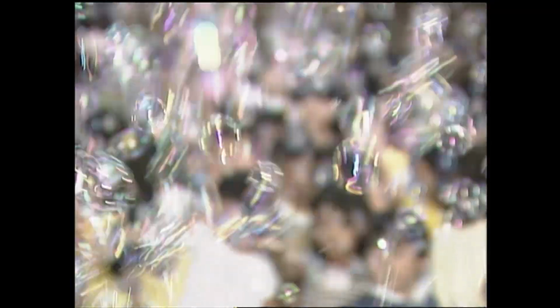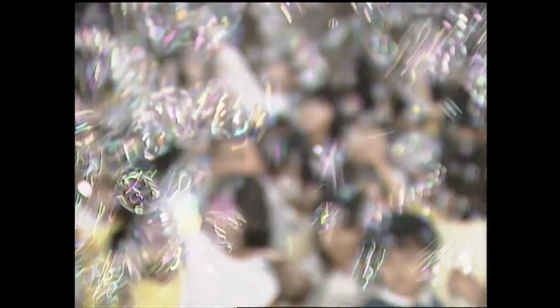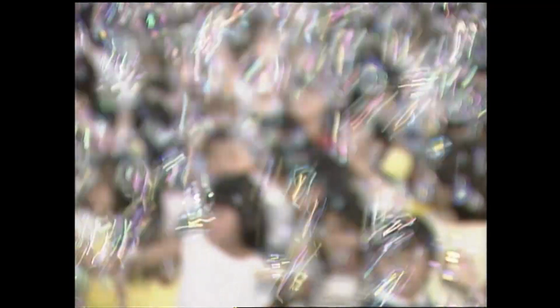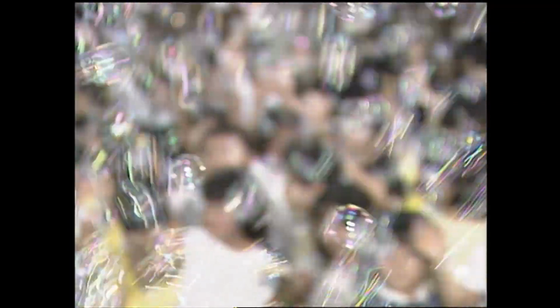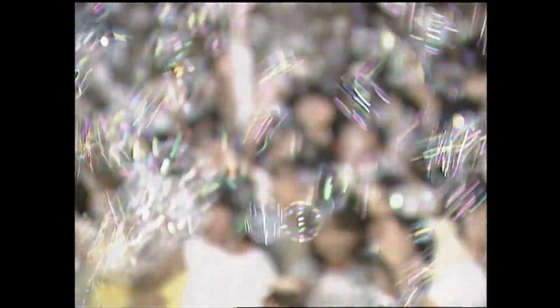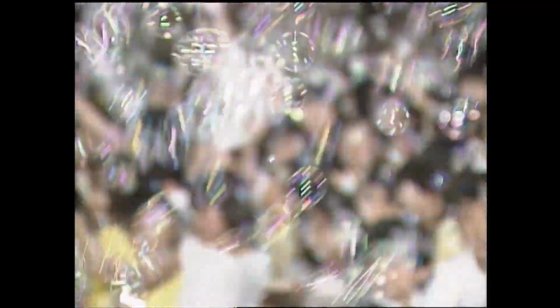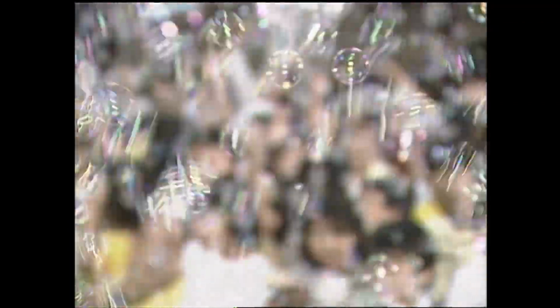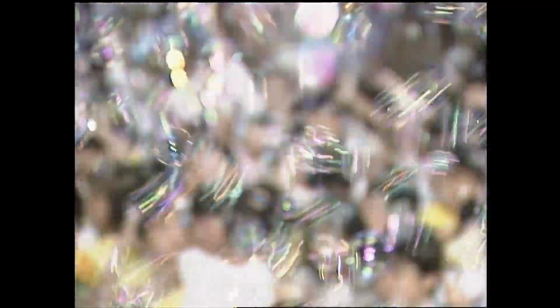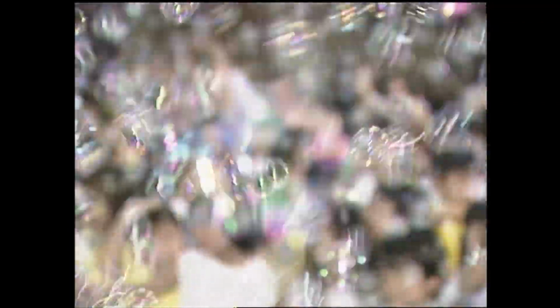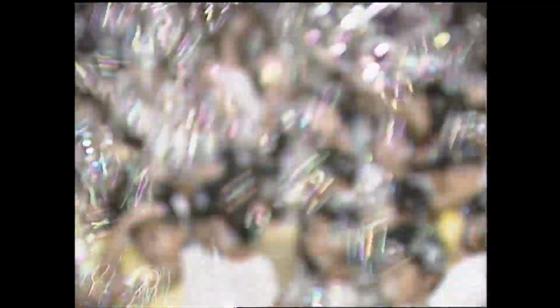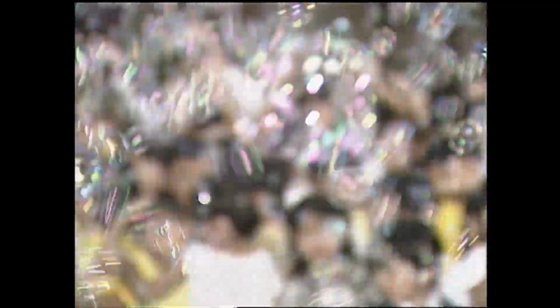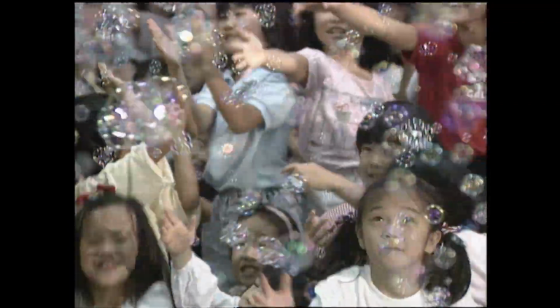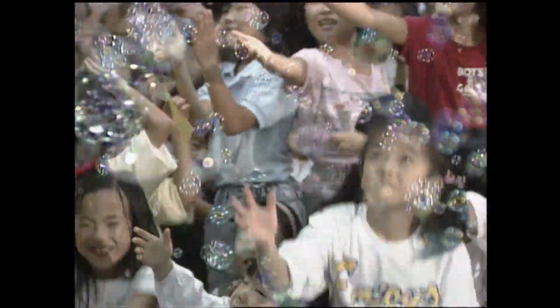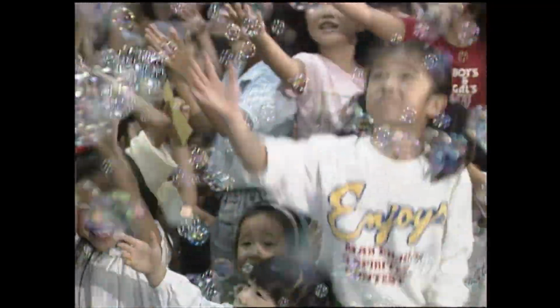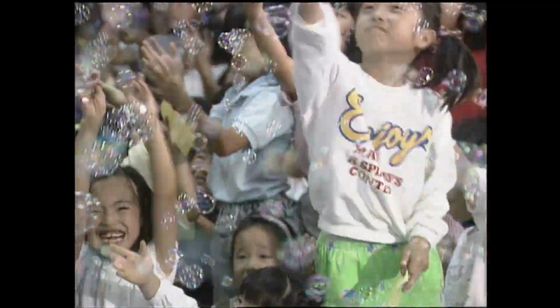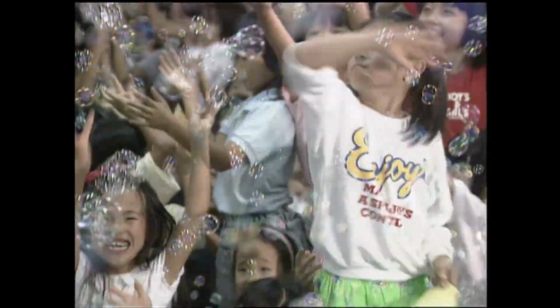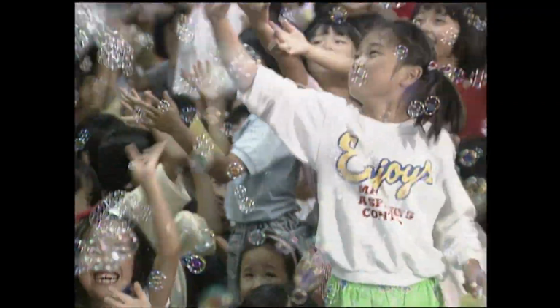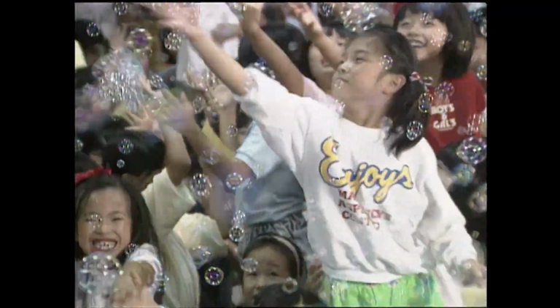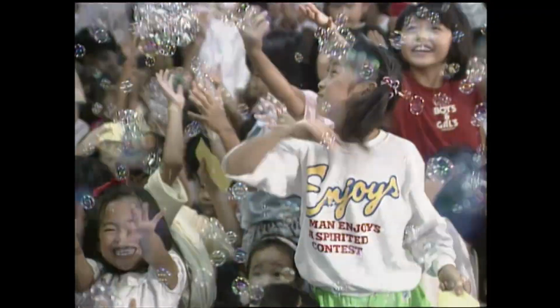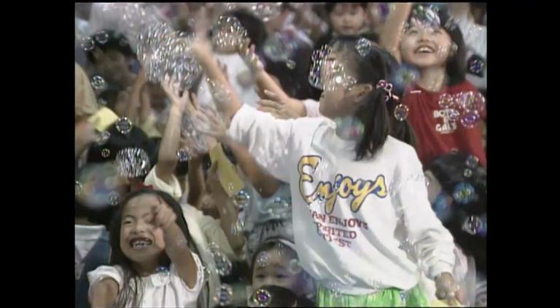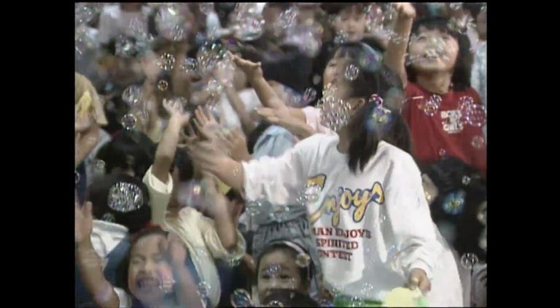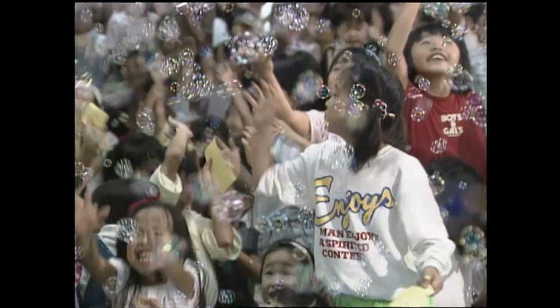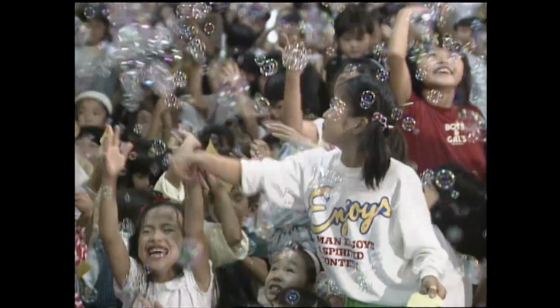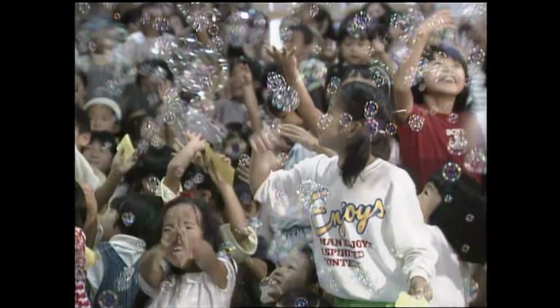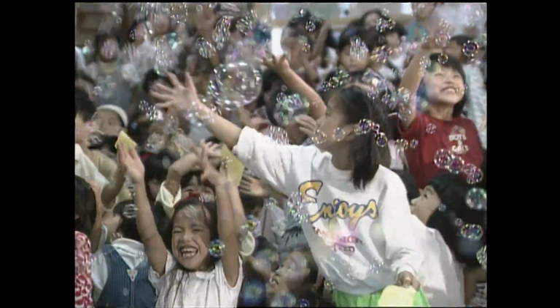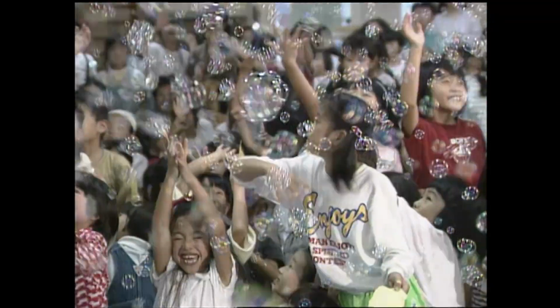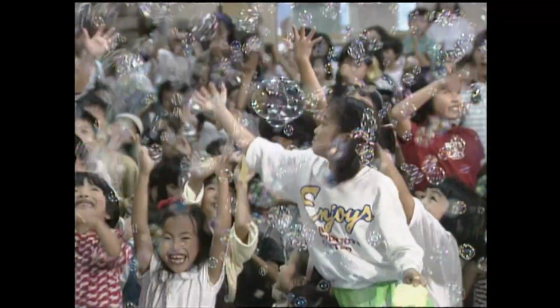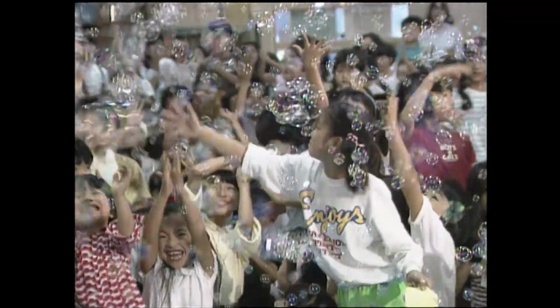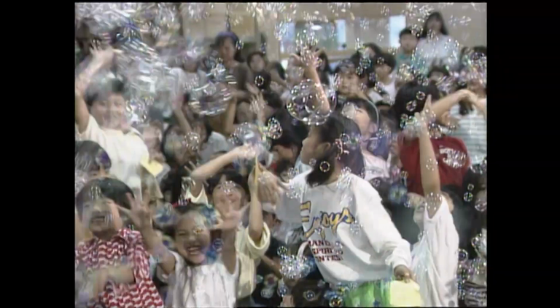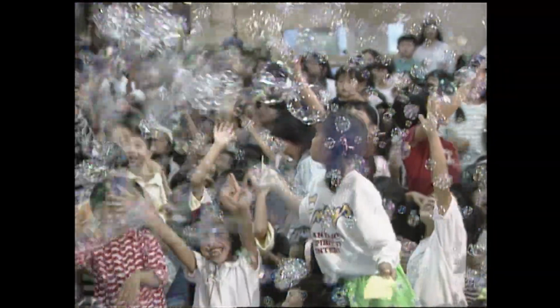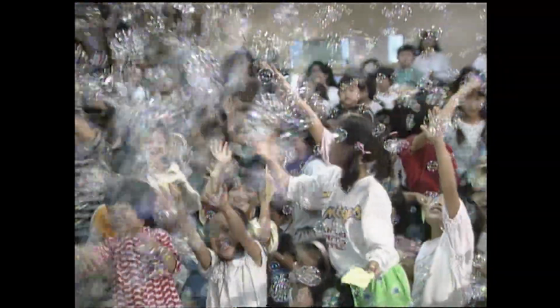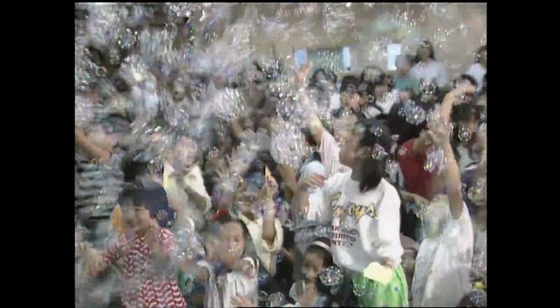Bubbles by the brothers make for fun, and though they soon burst, the happiness they bring lives on.